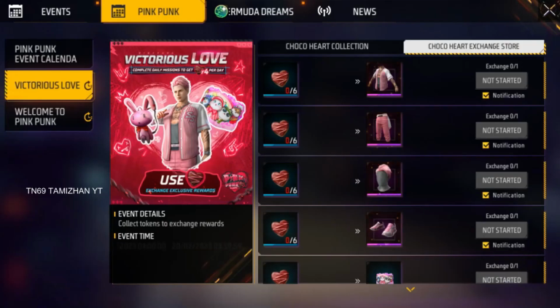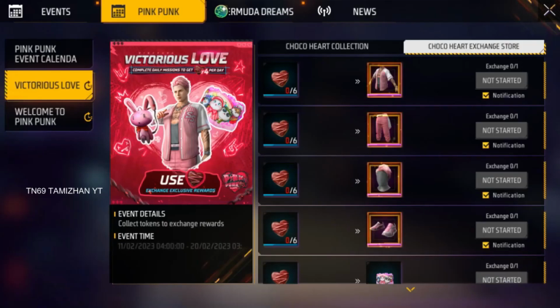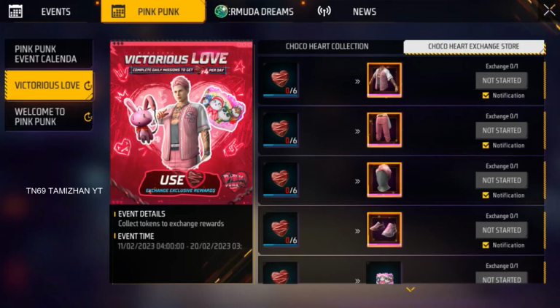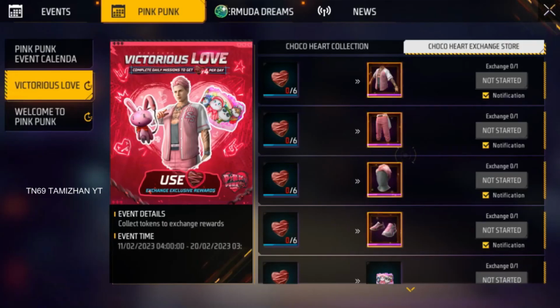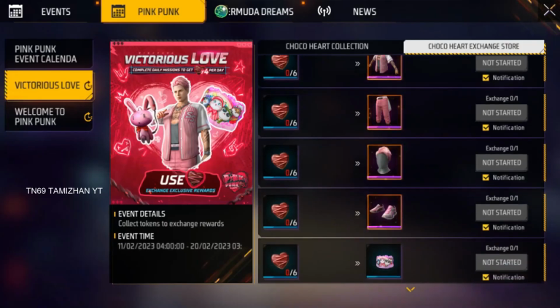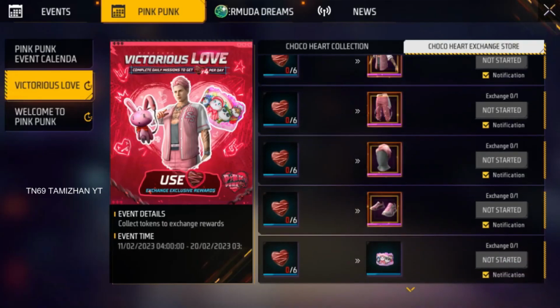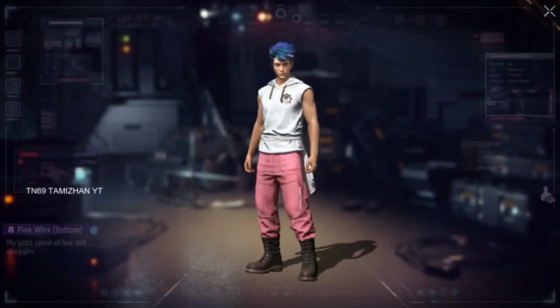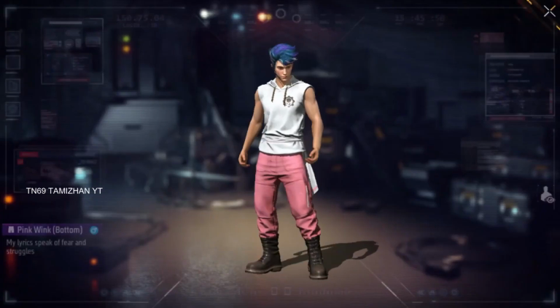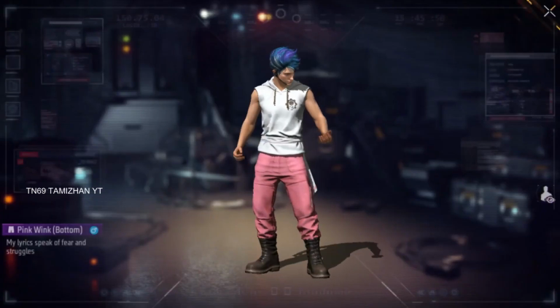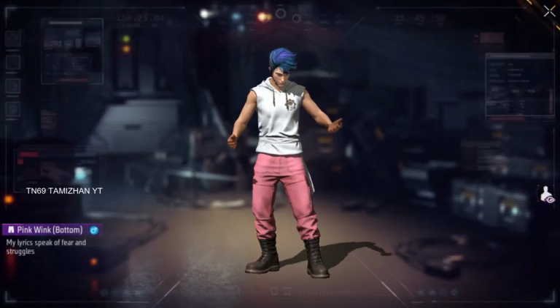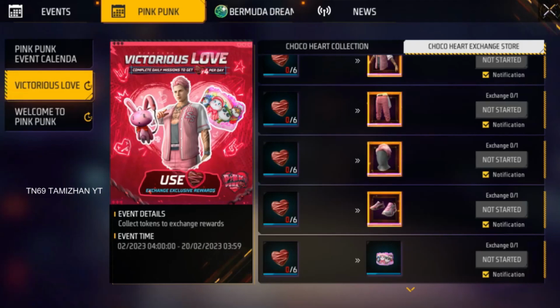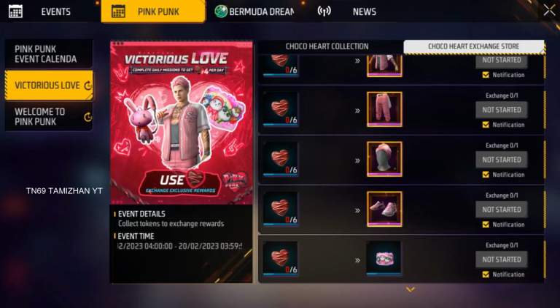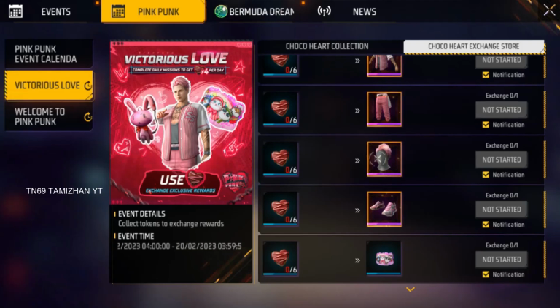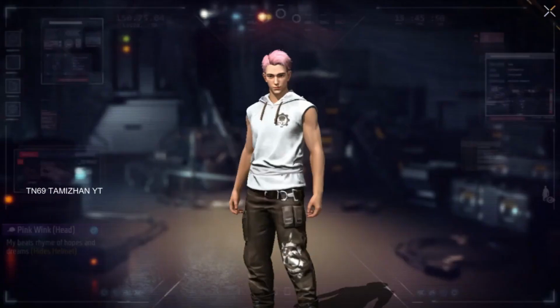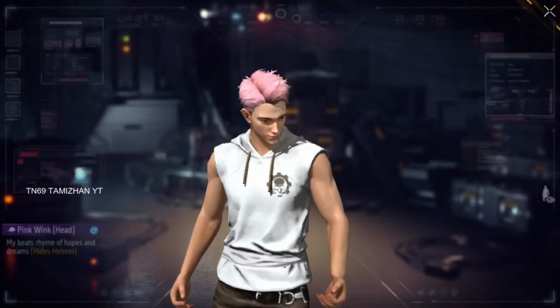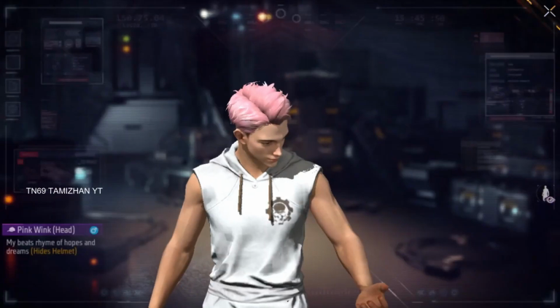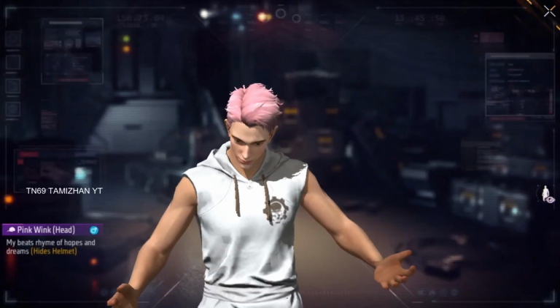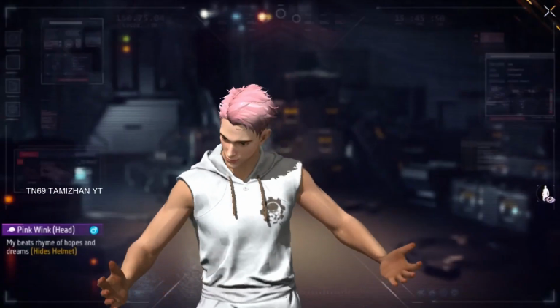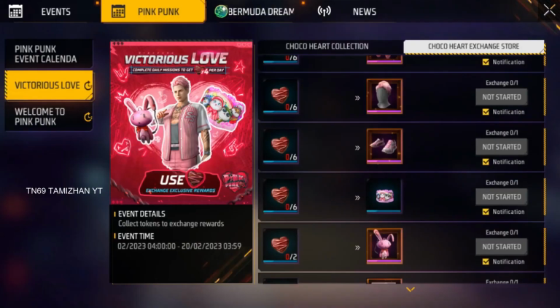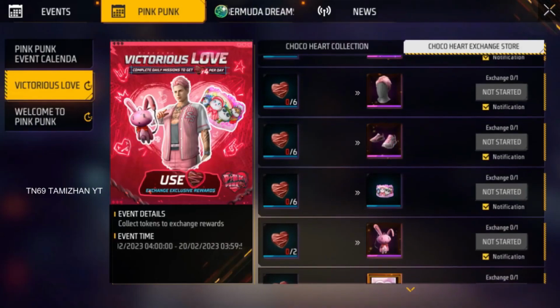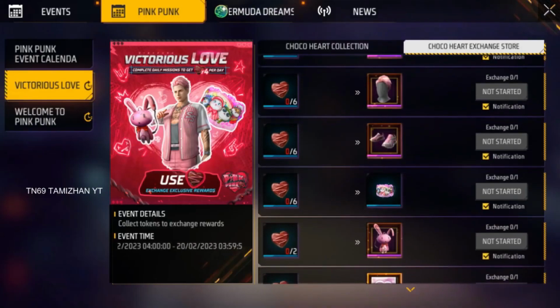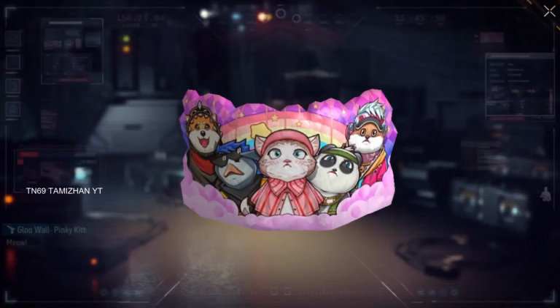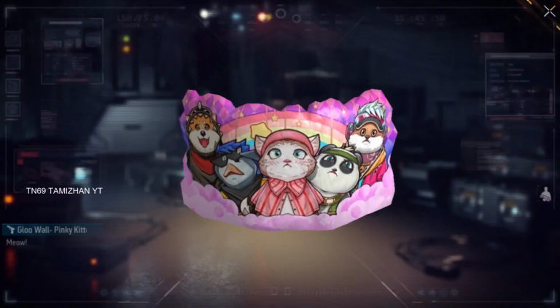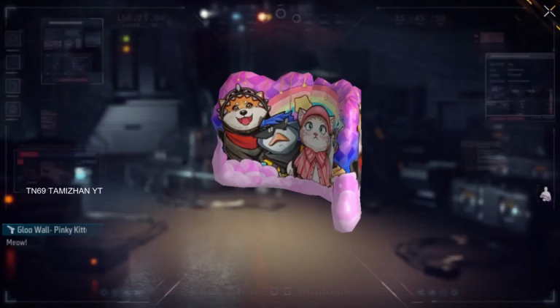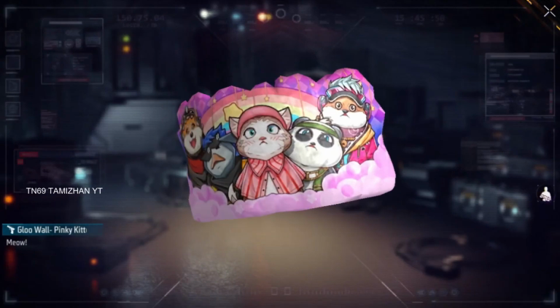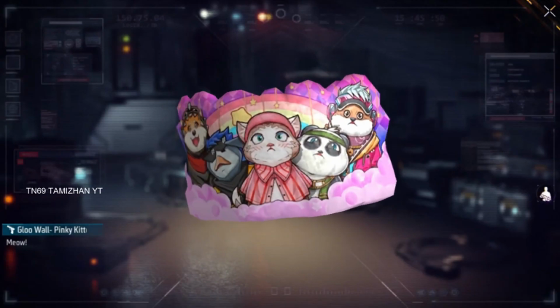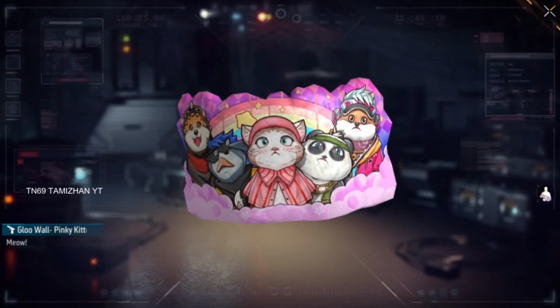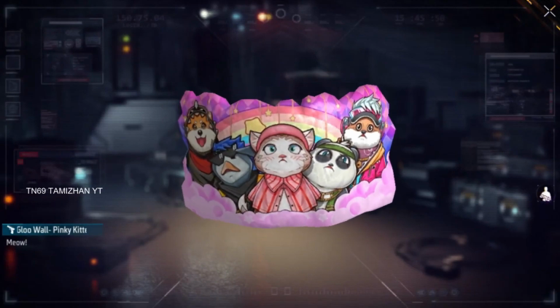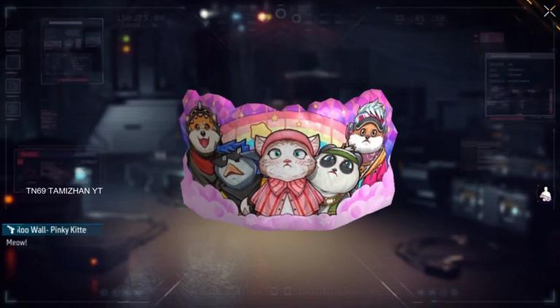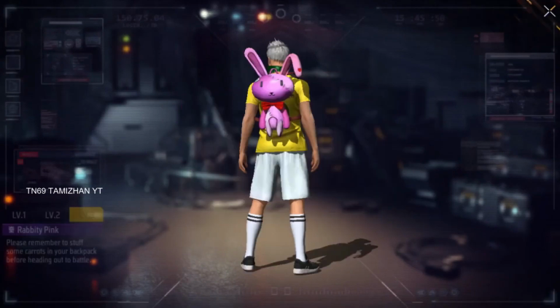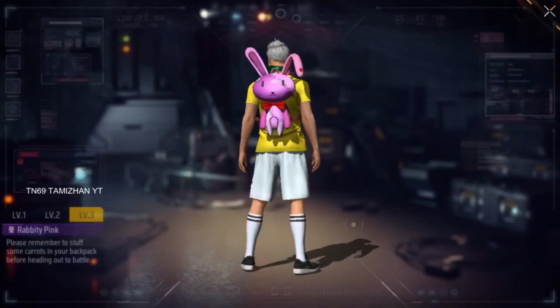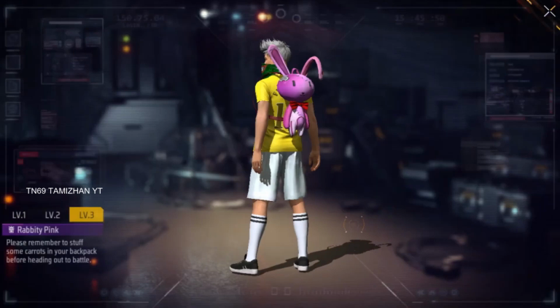But if we have the same bundle, we will have an update on our server. How do we change this bundle? In this event, we will have a global skin and a rabbit pink.